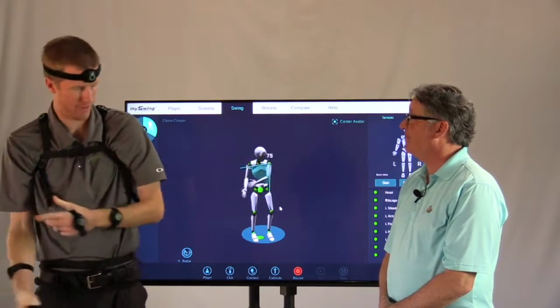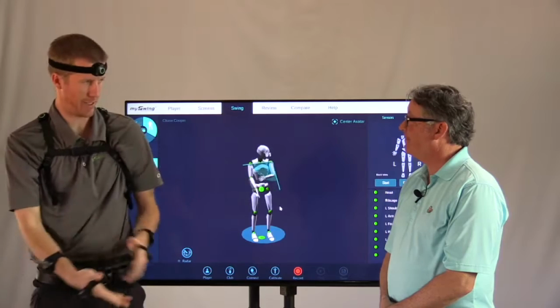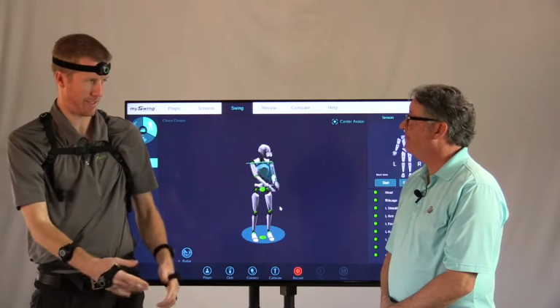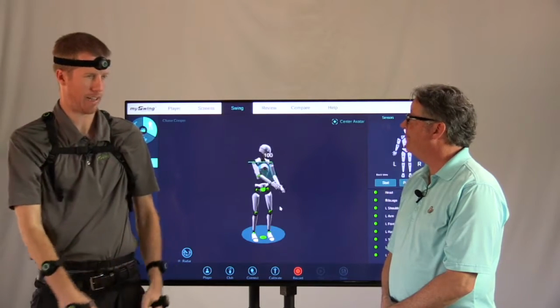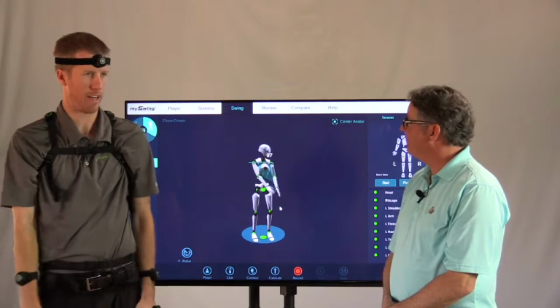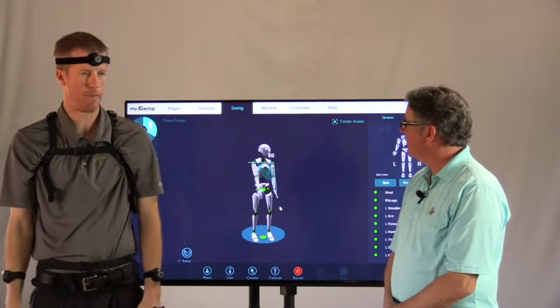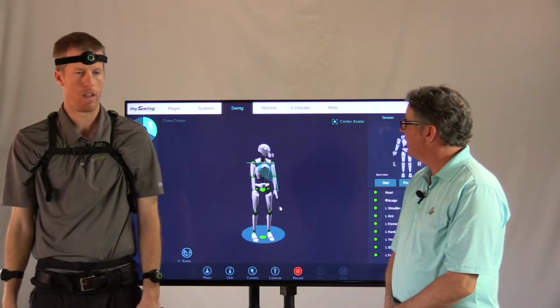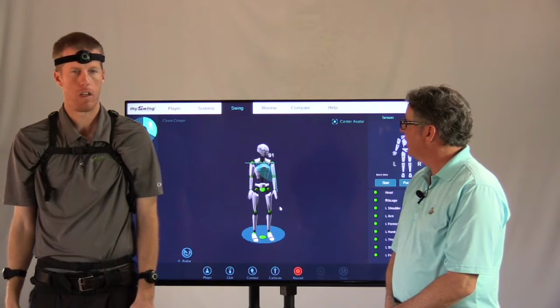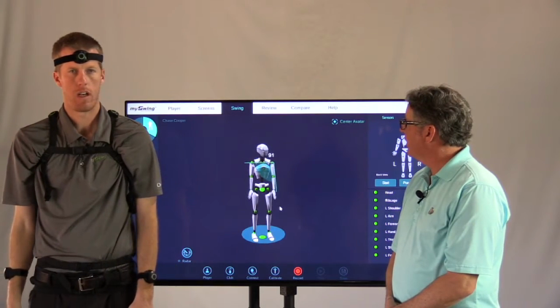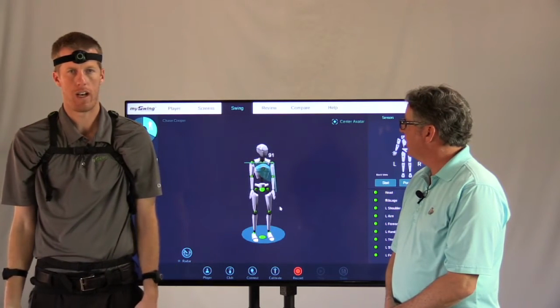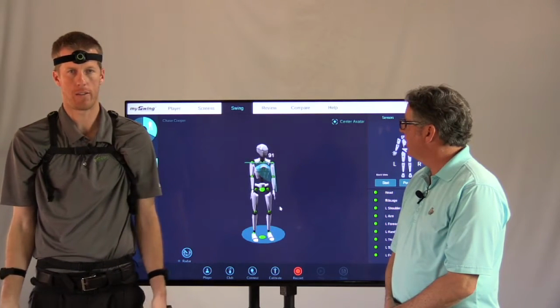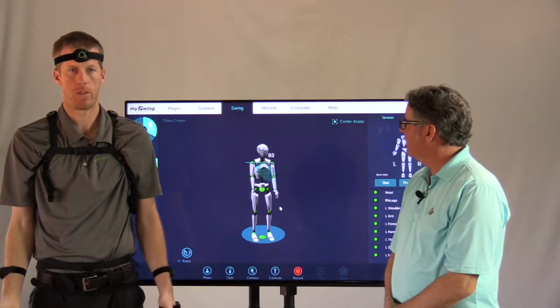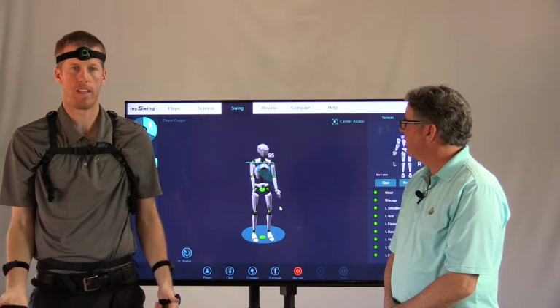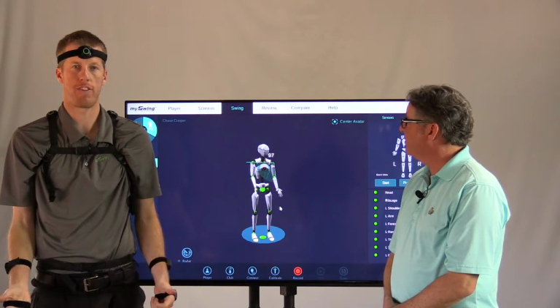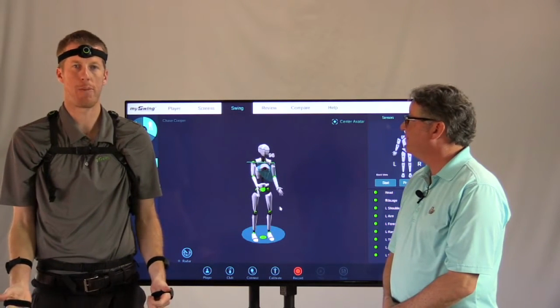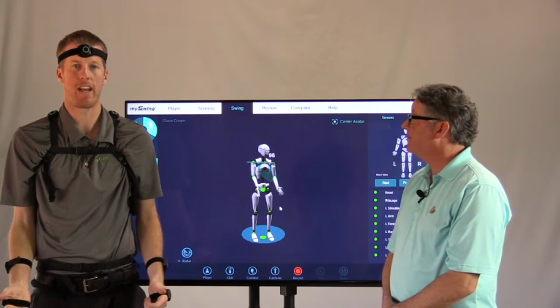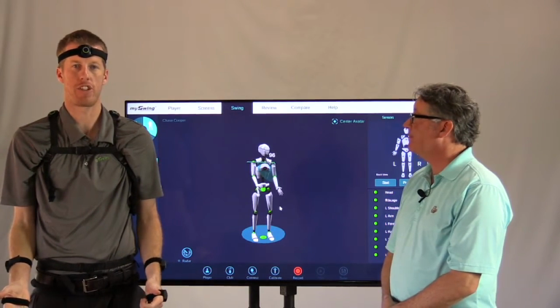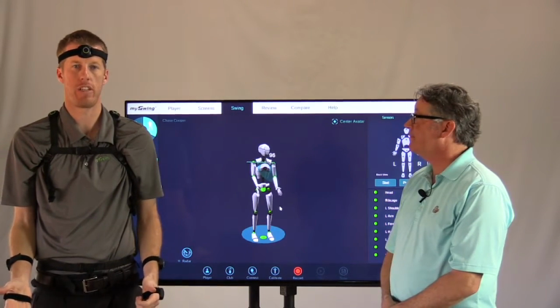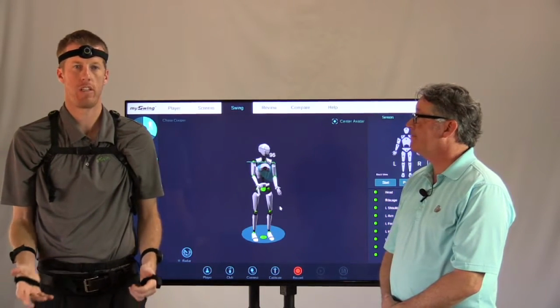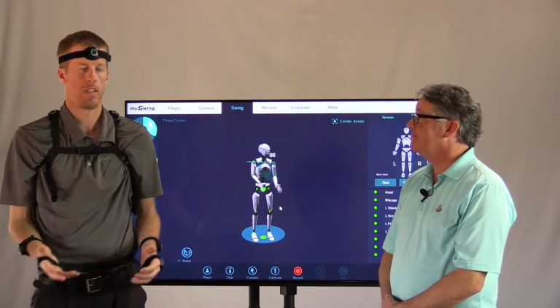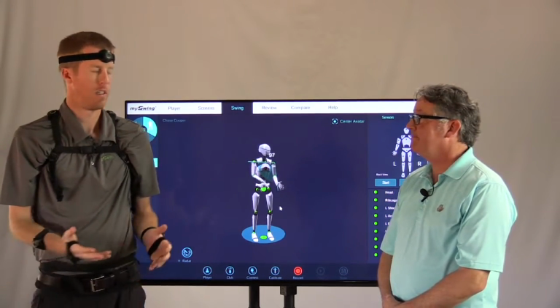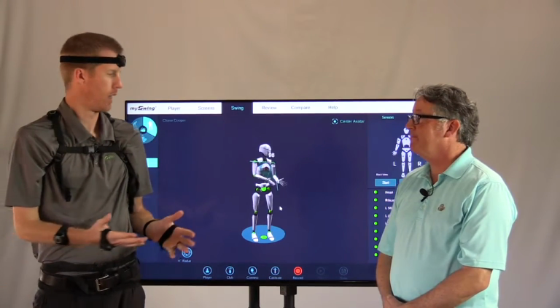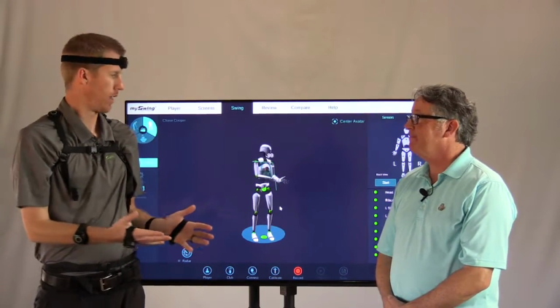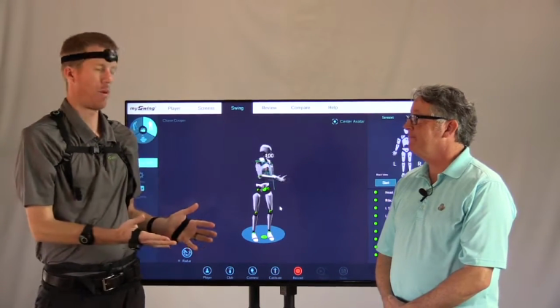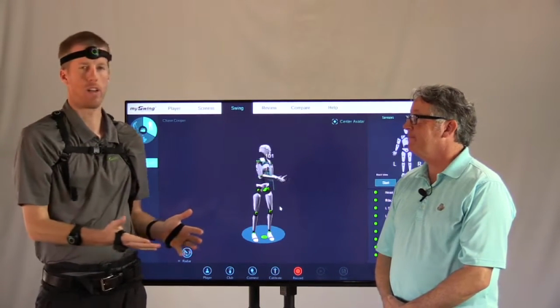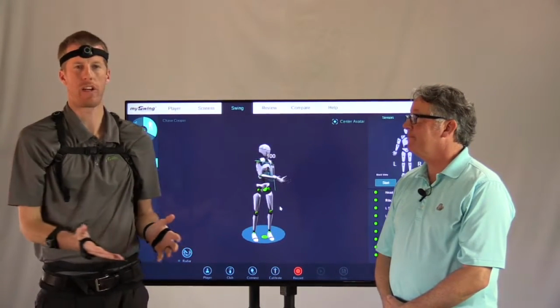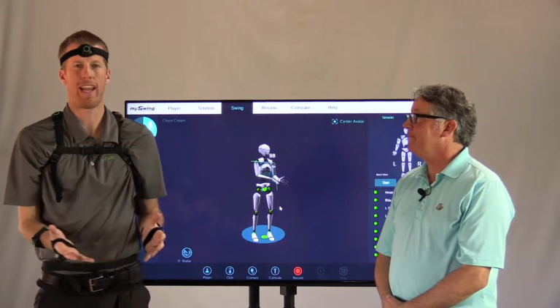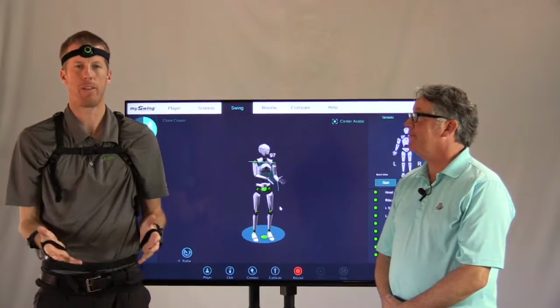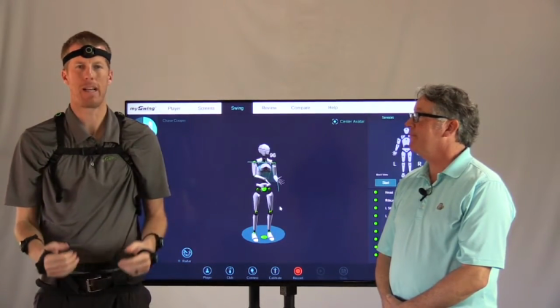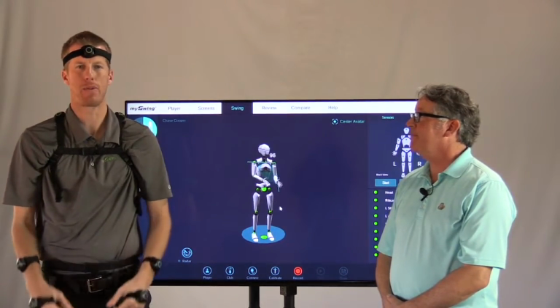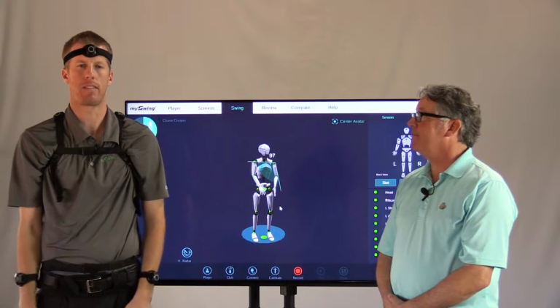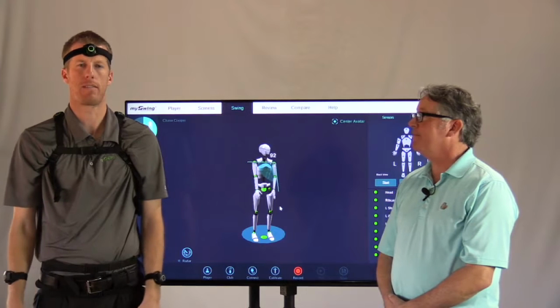You're exactly right. Awesome. Left arm adduction — another way to look at it with the My Swing System.